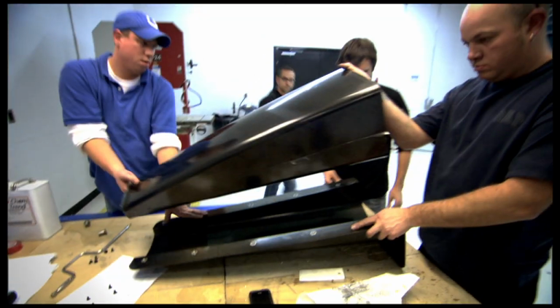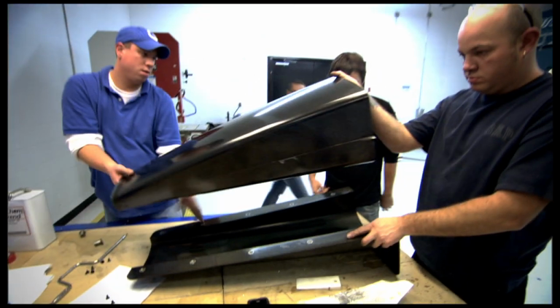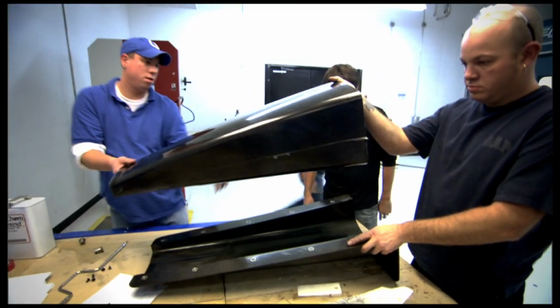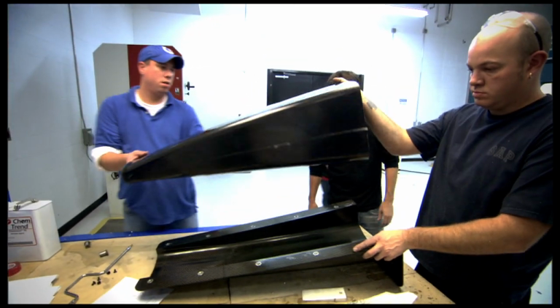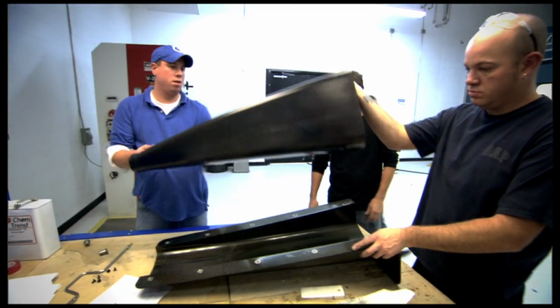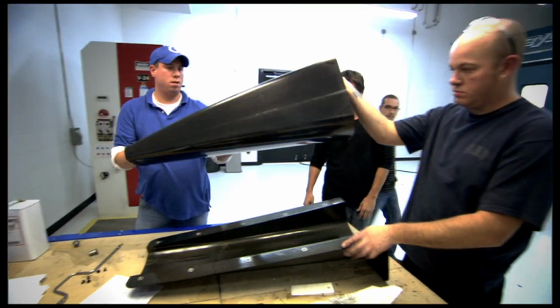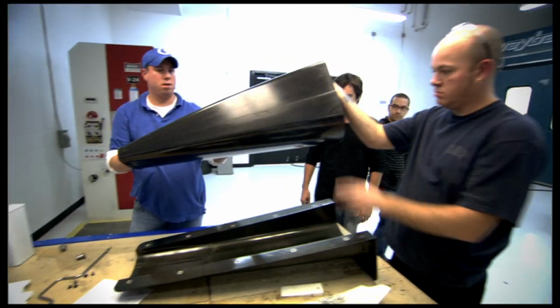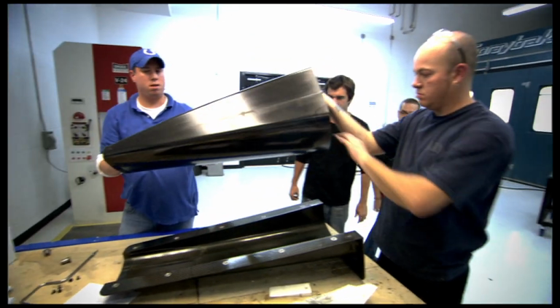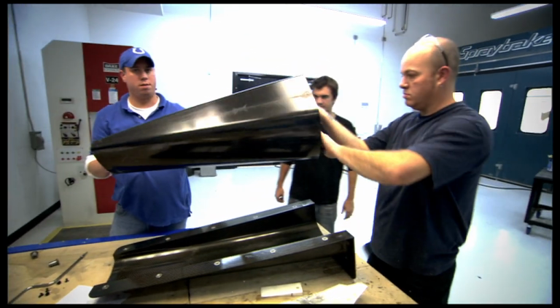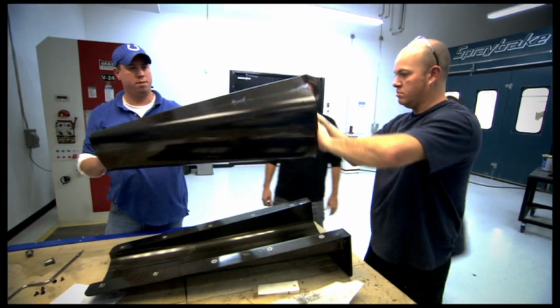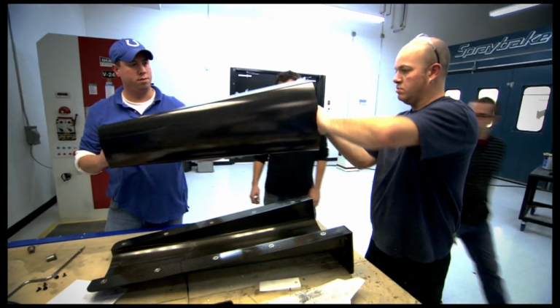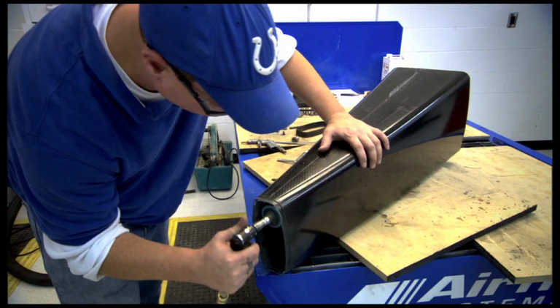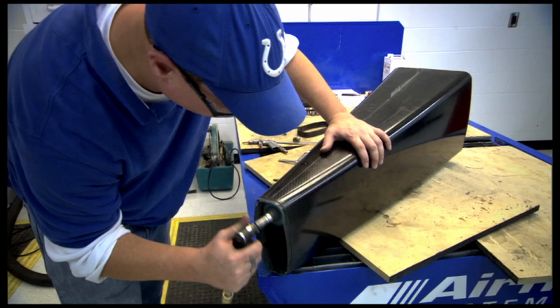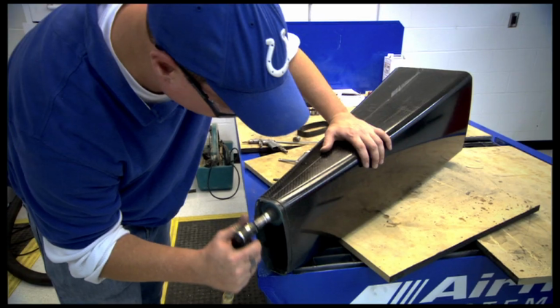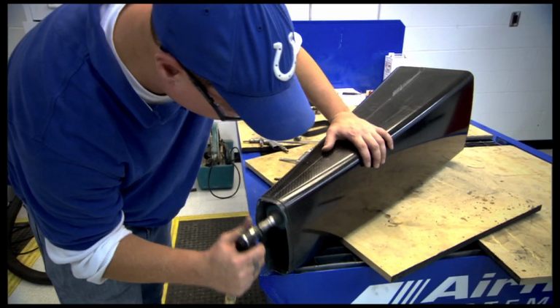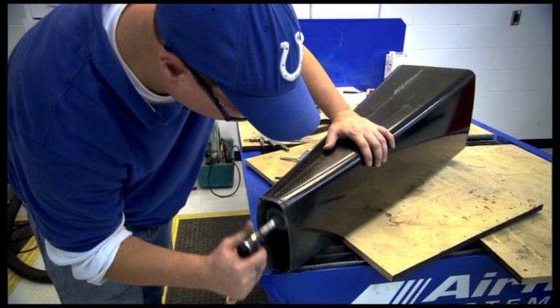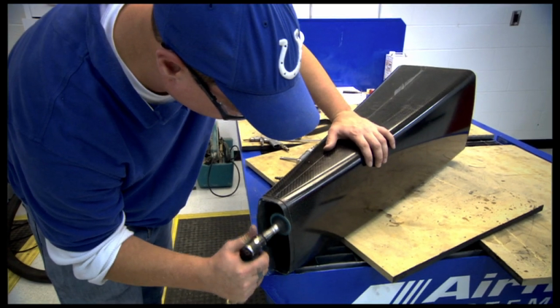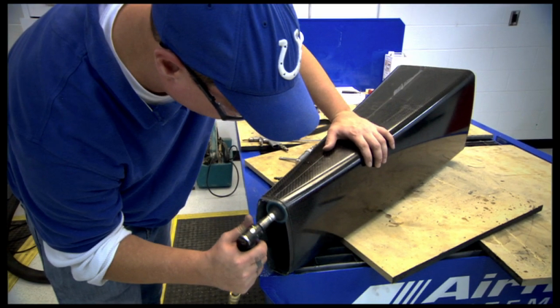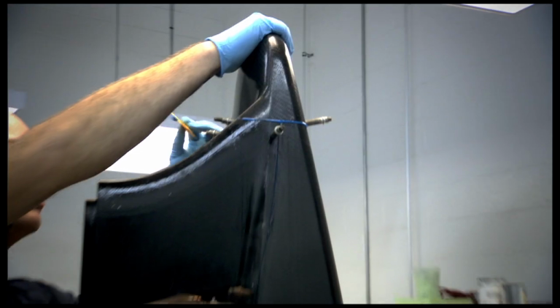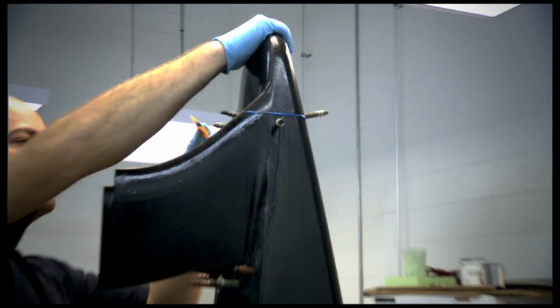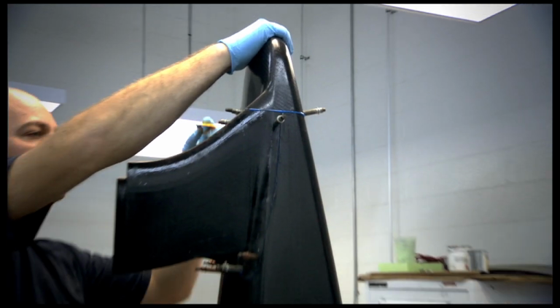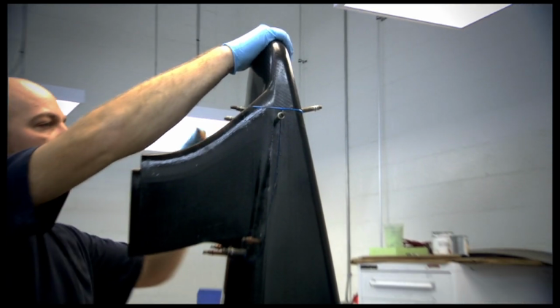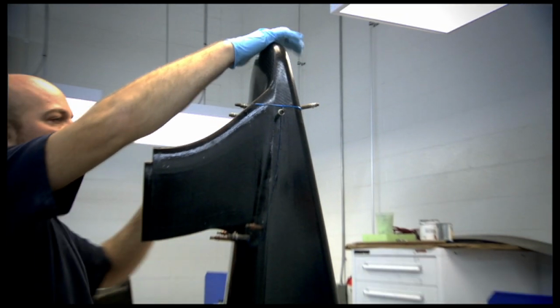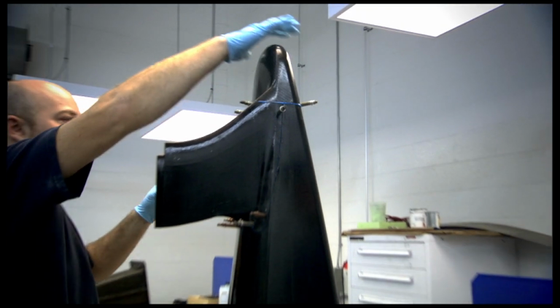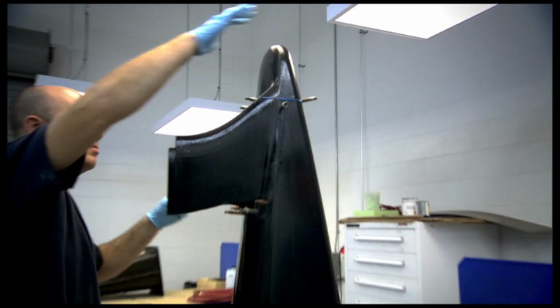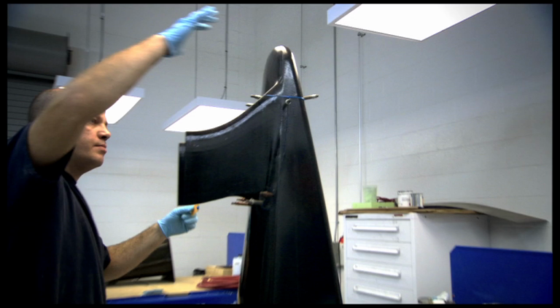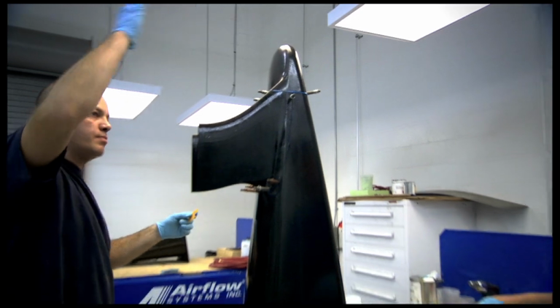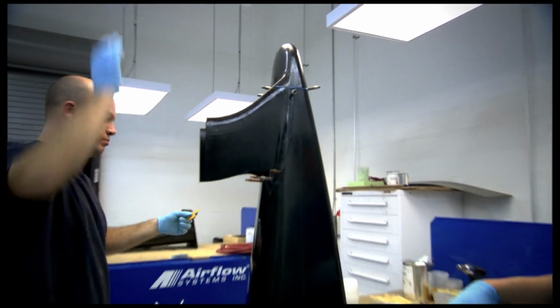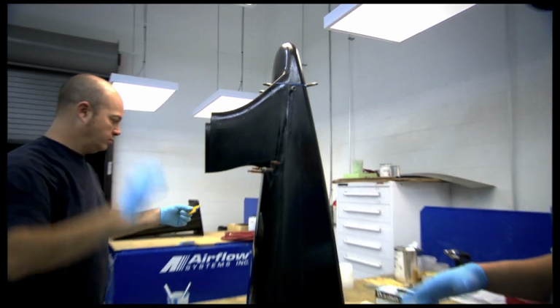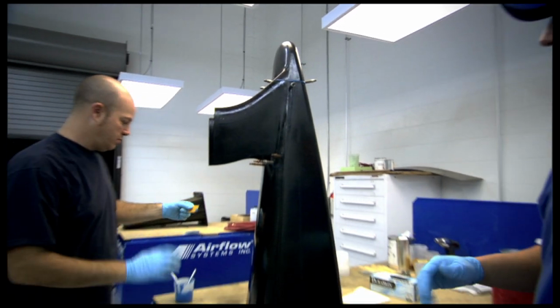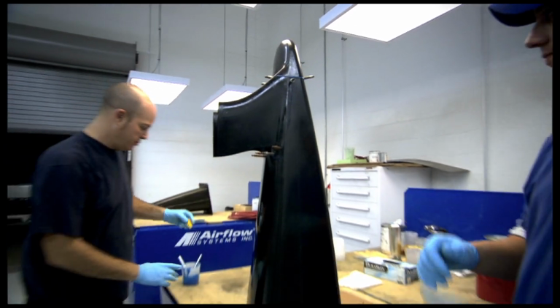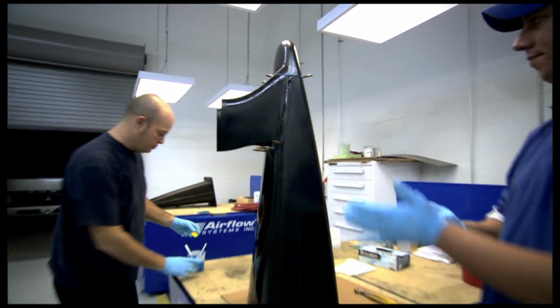From there it goes into the trim shop, gets trimmed up, and all the final assembly is done to it.